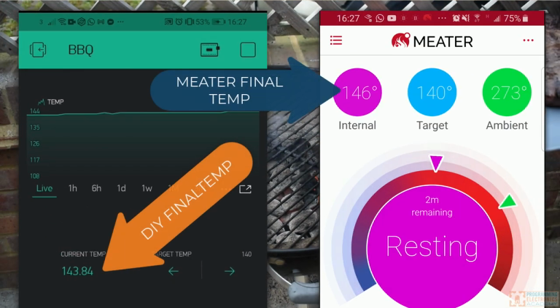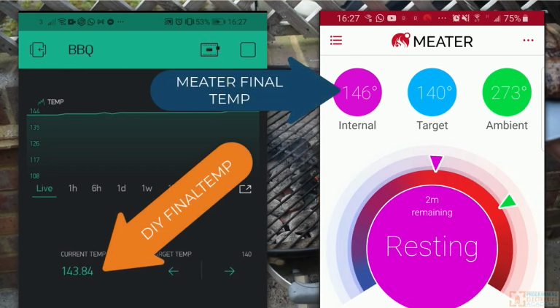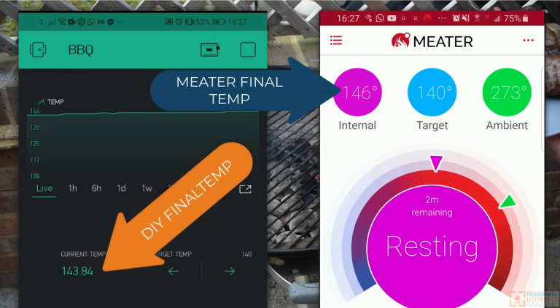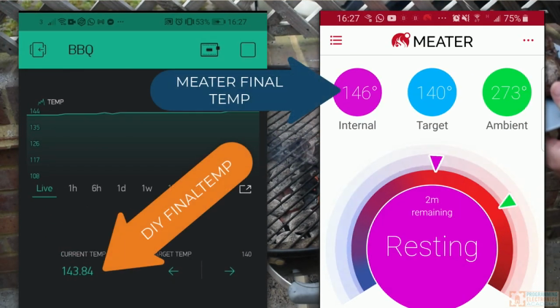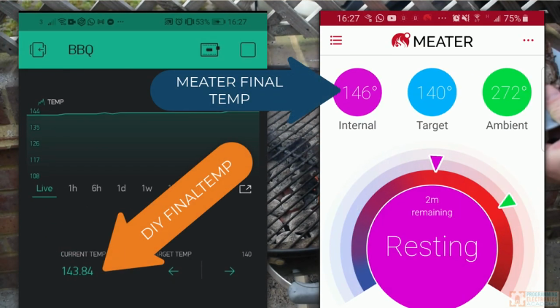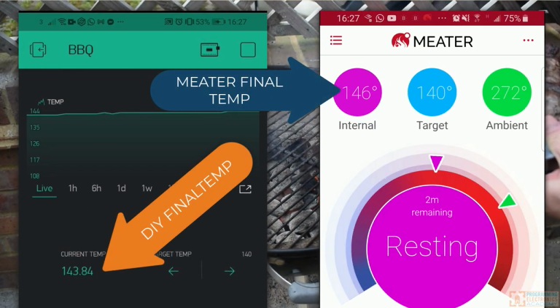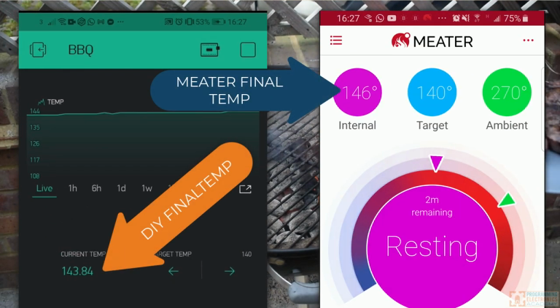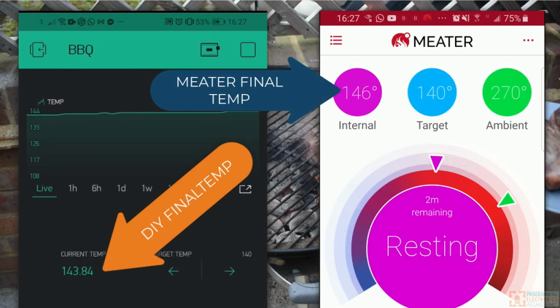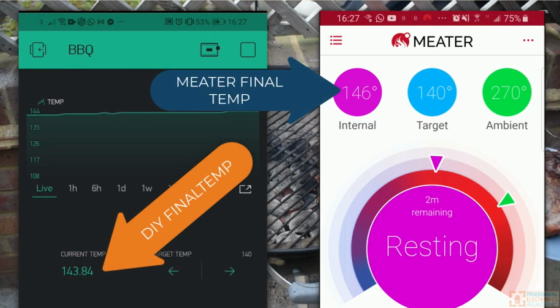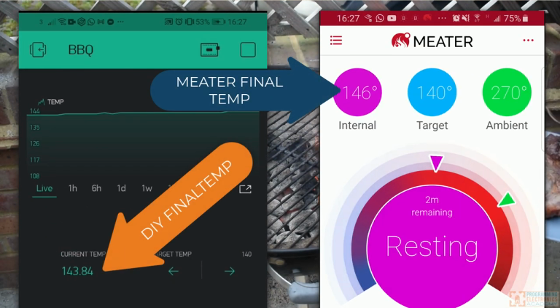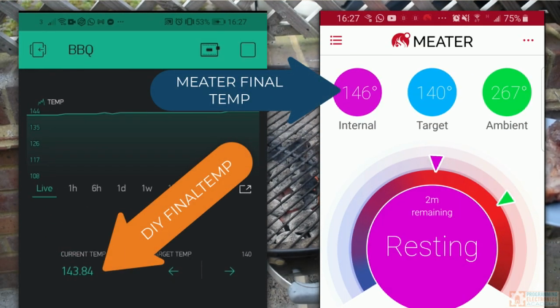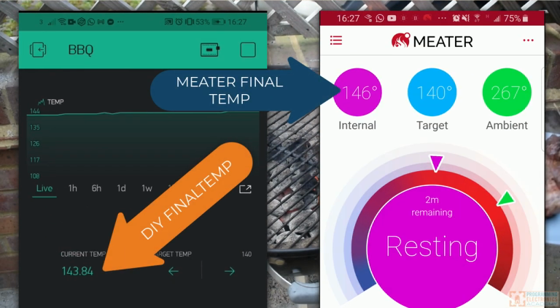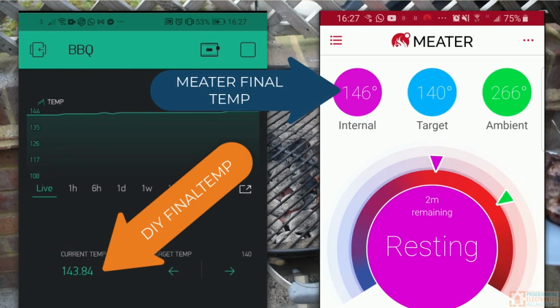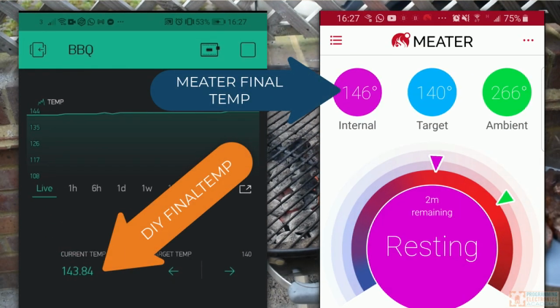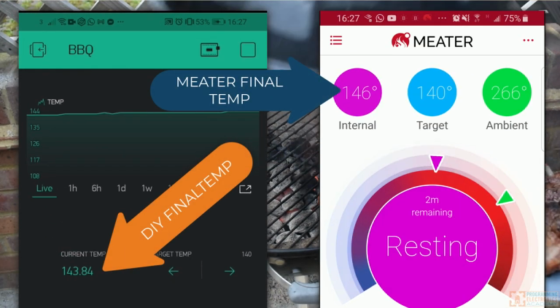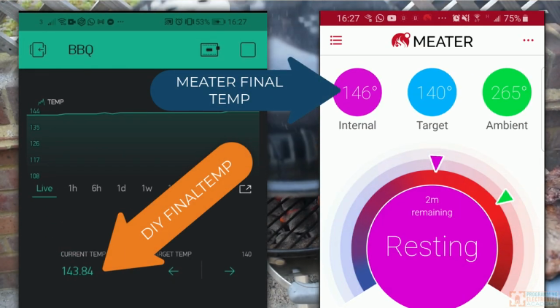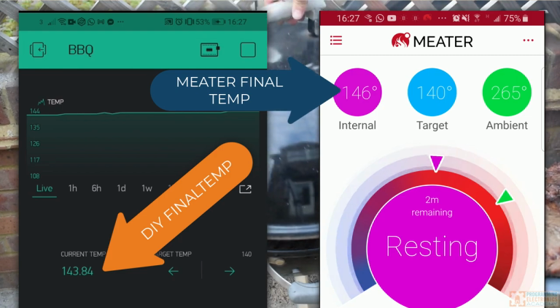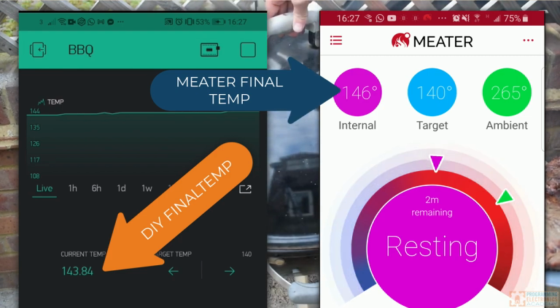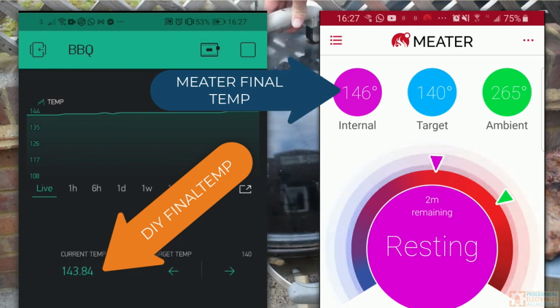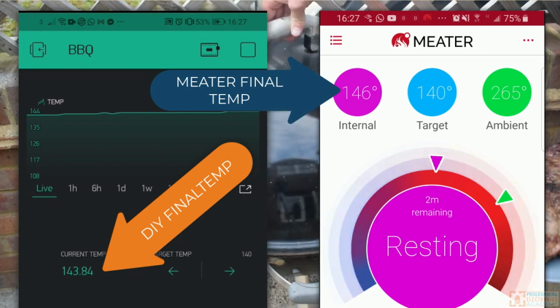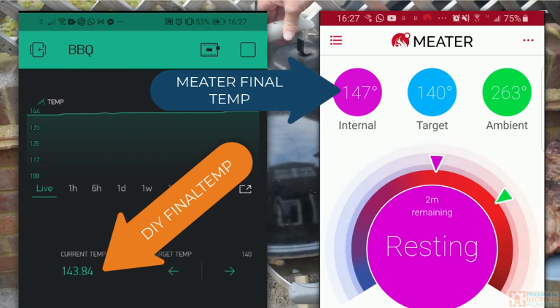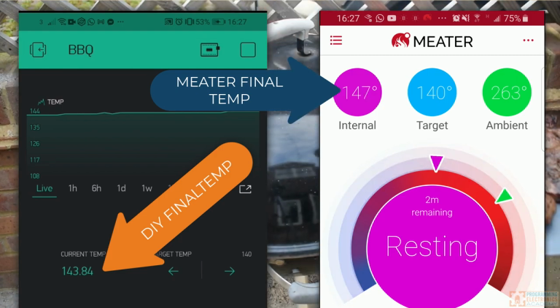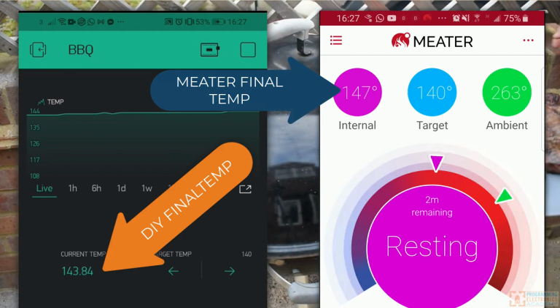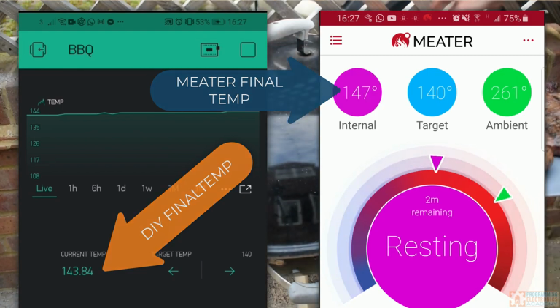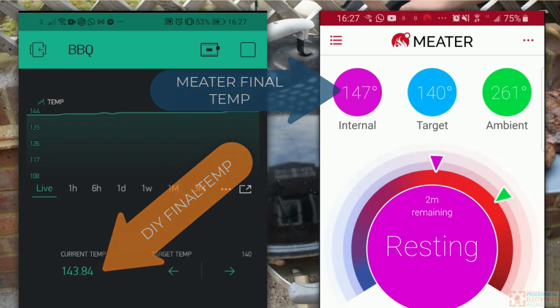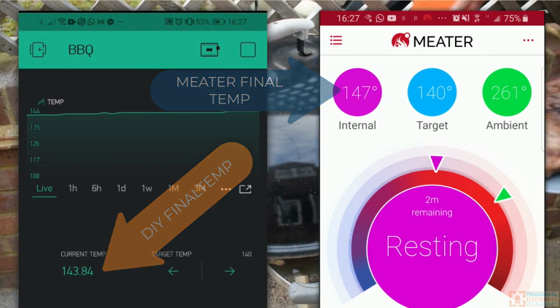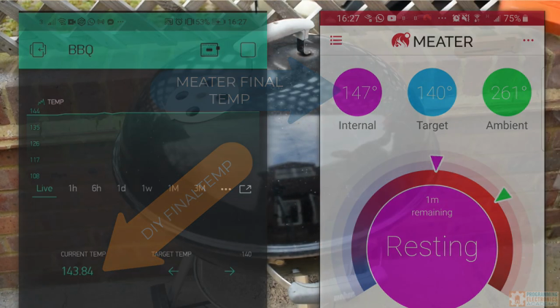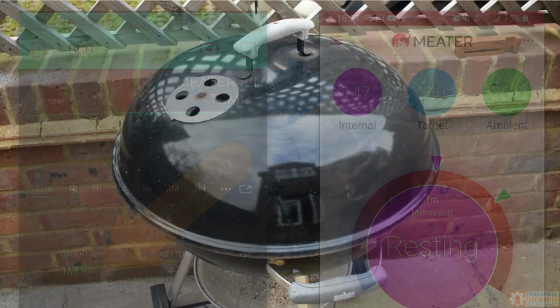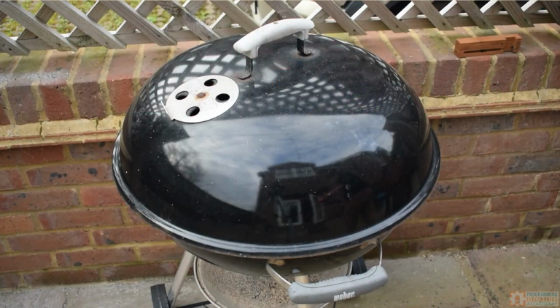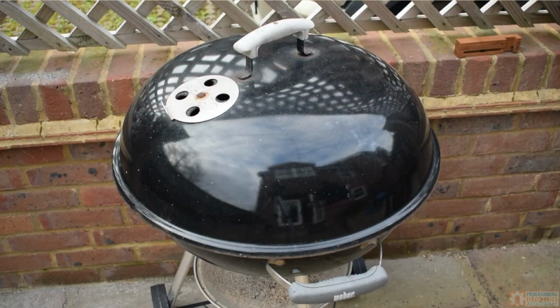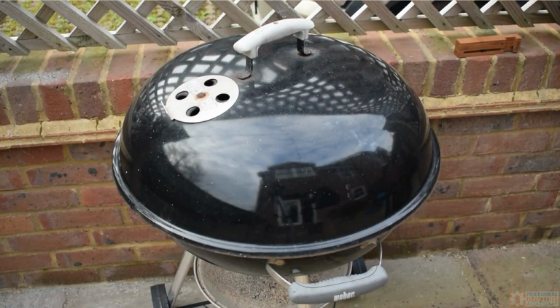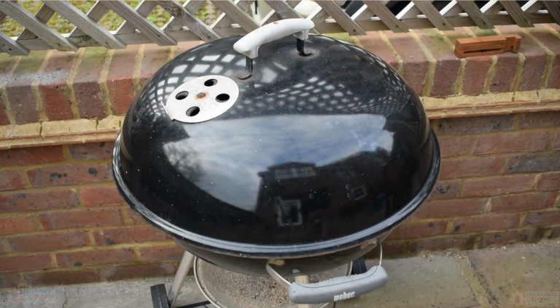You can see this DIY meat thermometer is within two degrees Fahrenheit of the commercial meter. Not too bad.